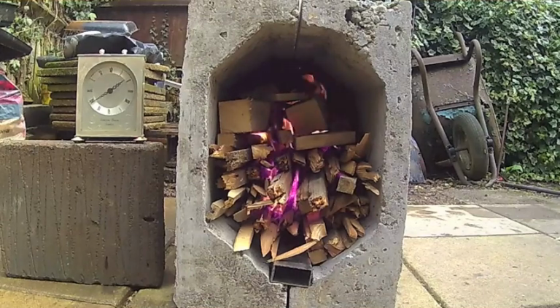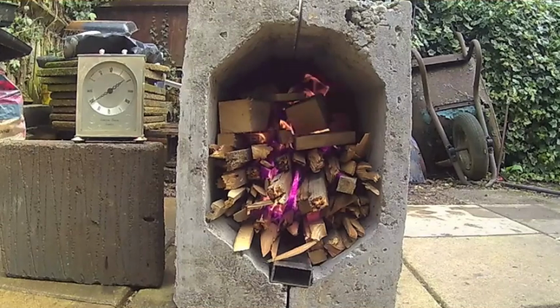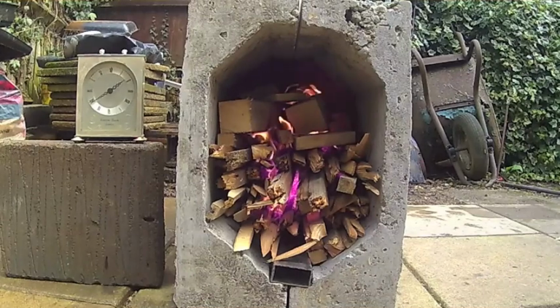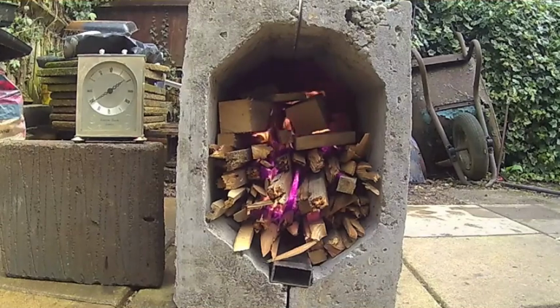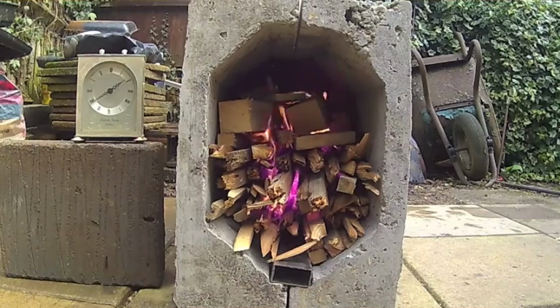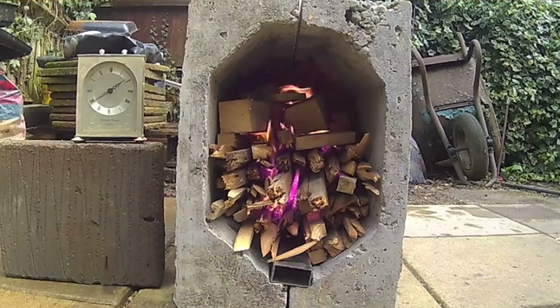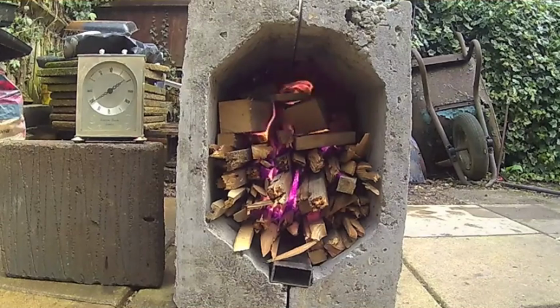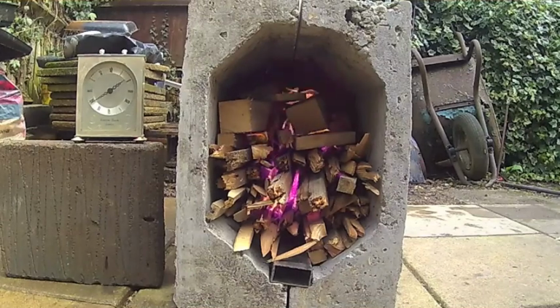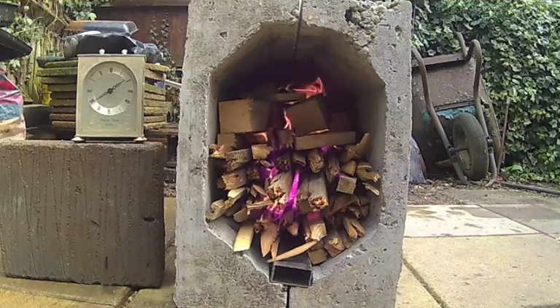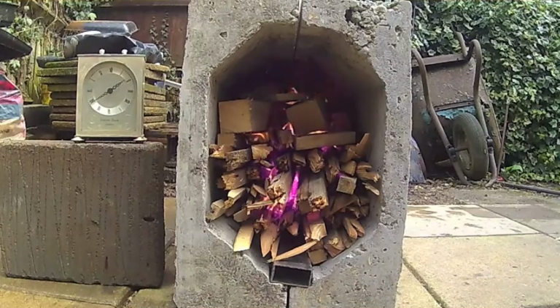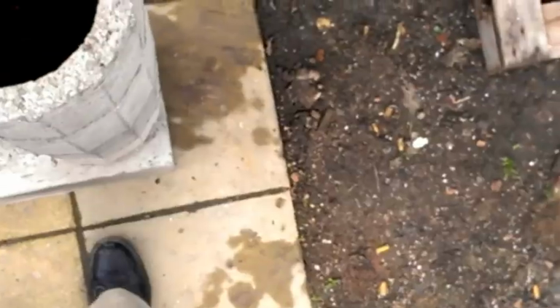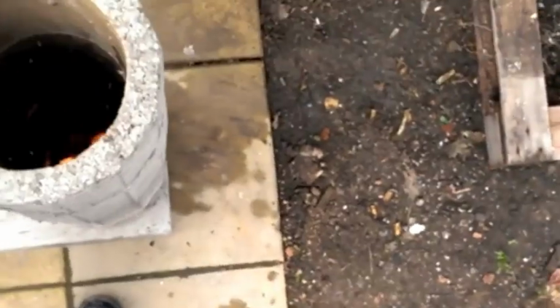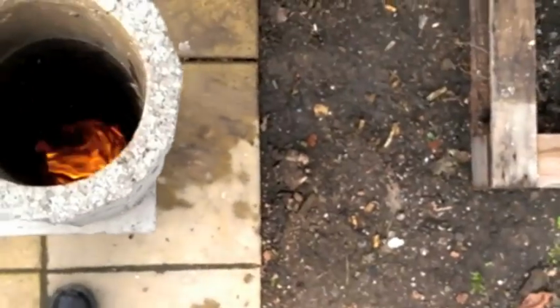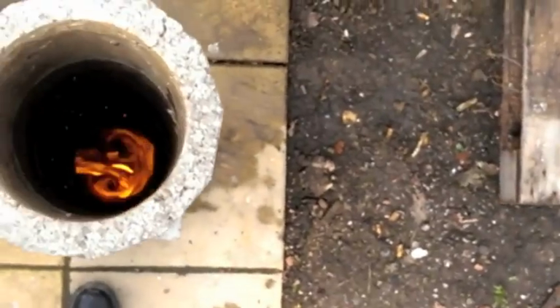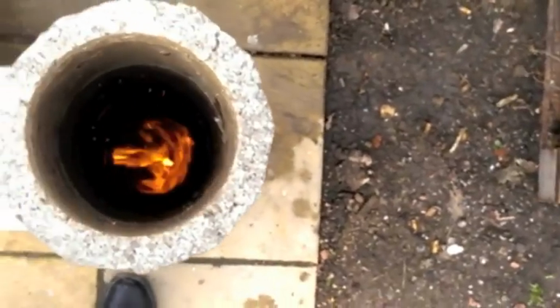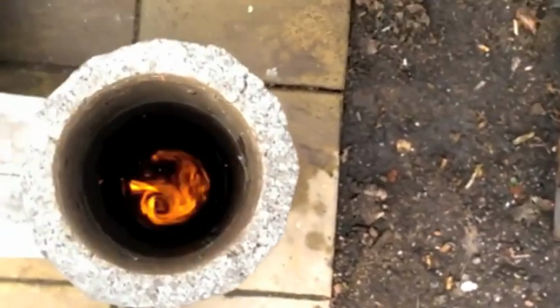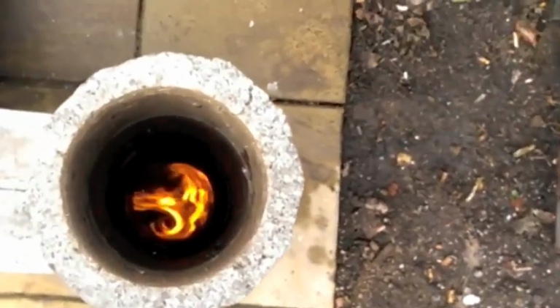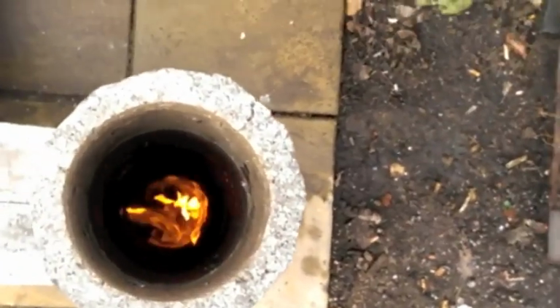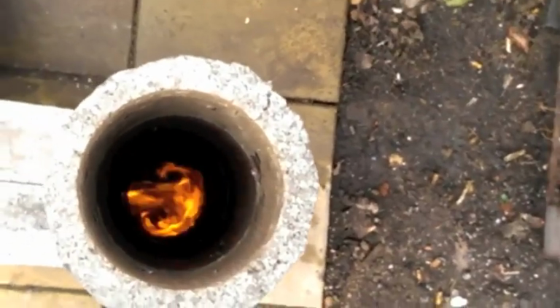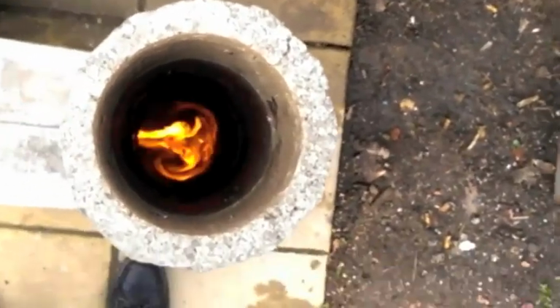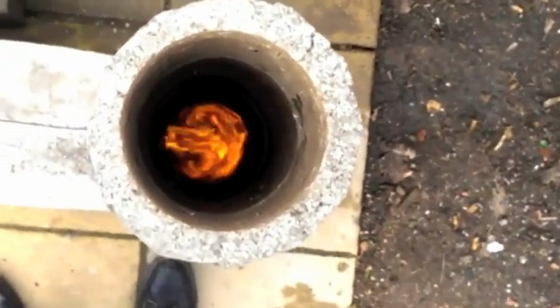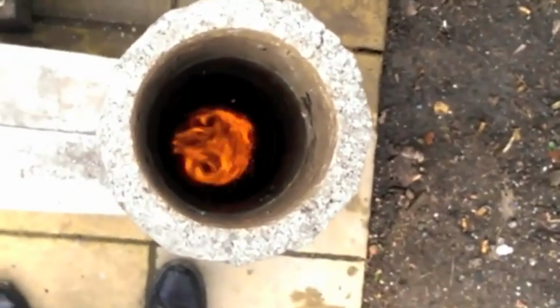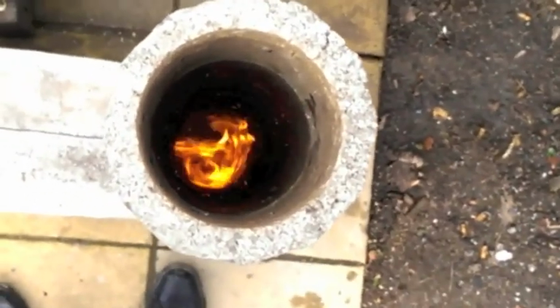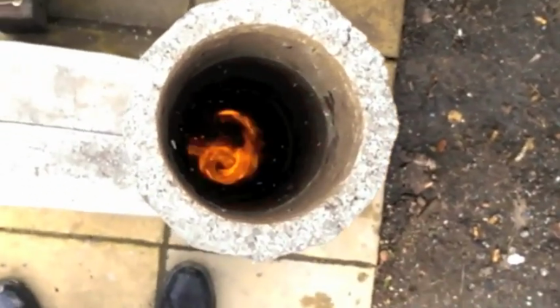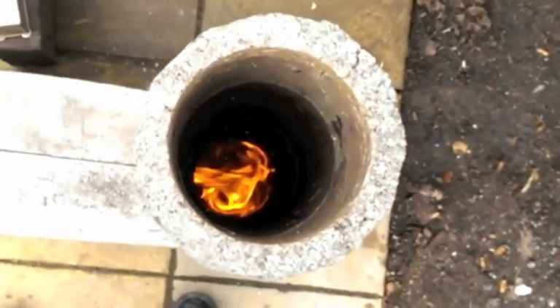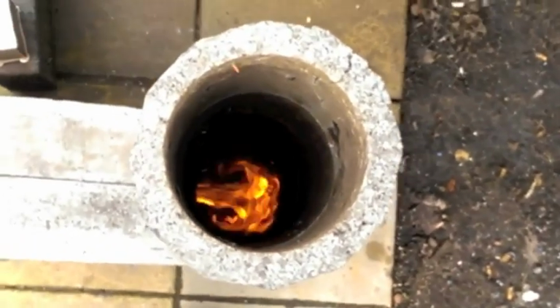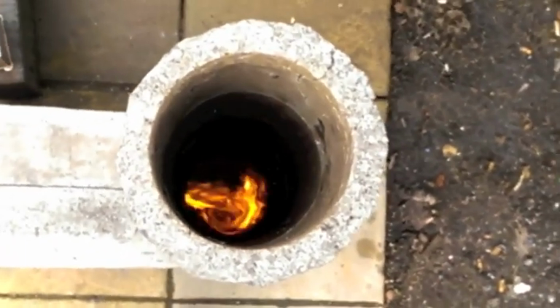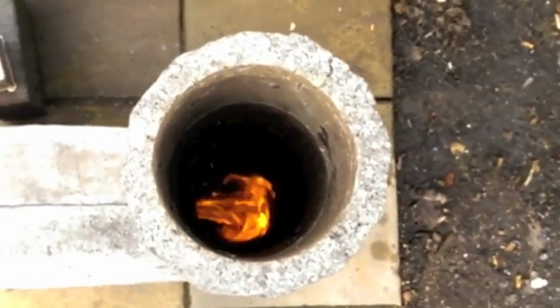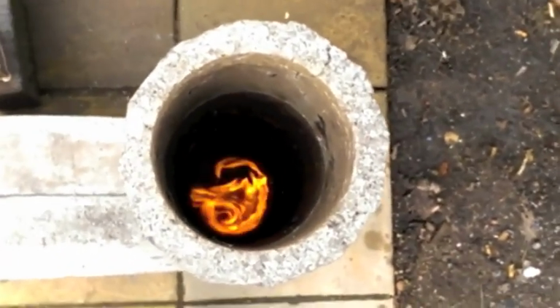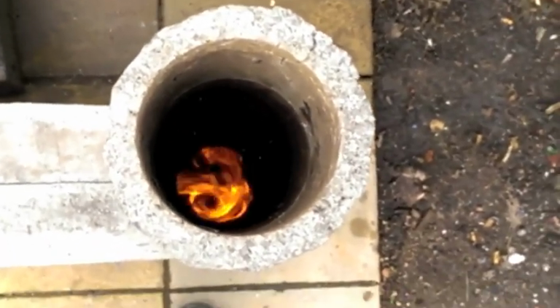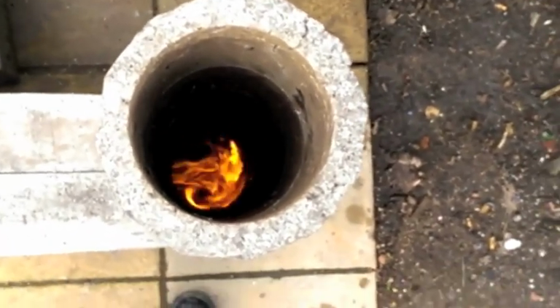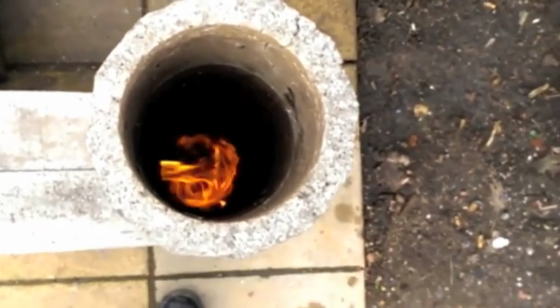After about 8 minutes I had my first look down the heat riser. There was good turbulence and I could see the characteristic ram's horn flame pattern.